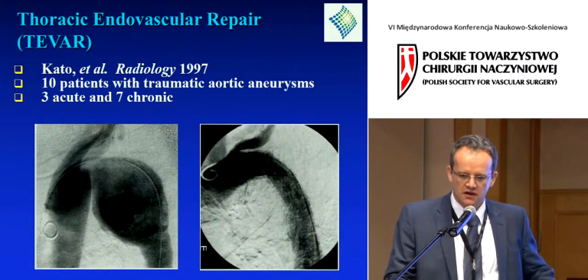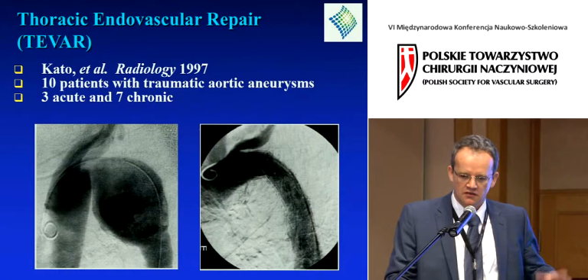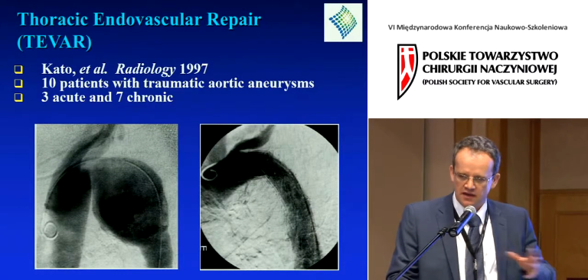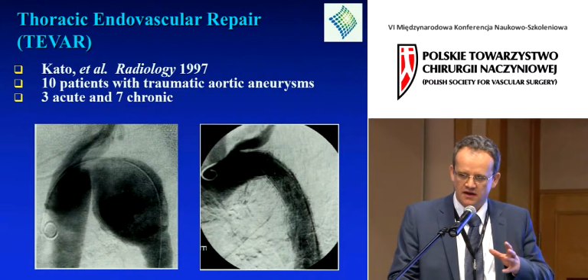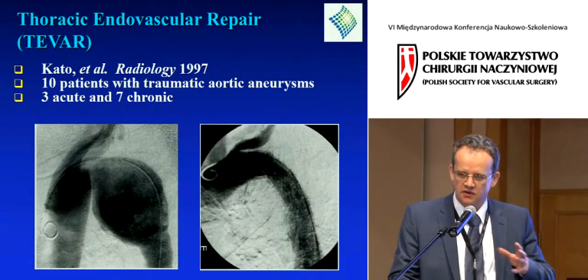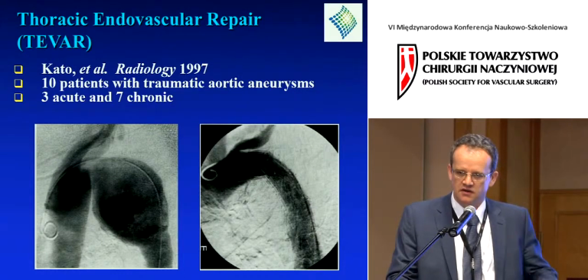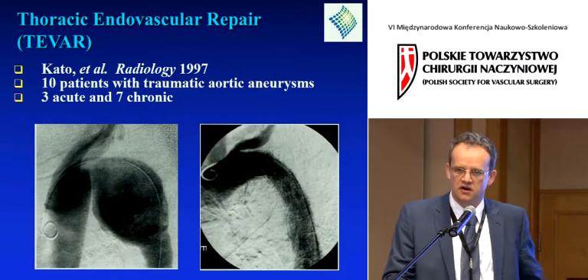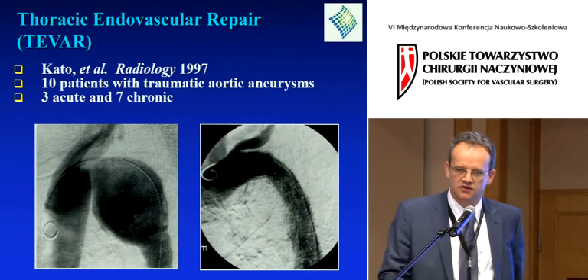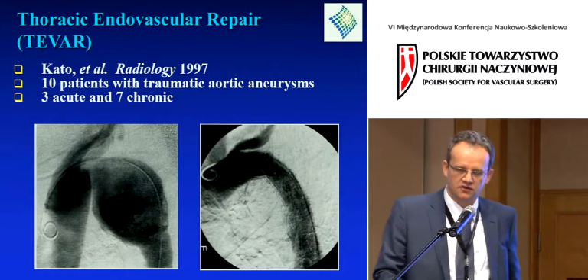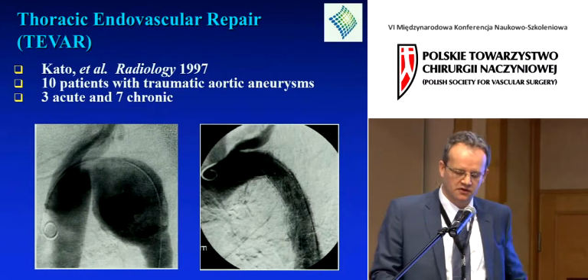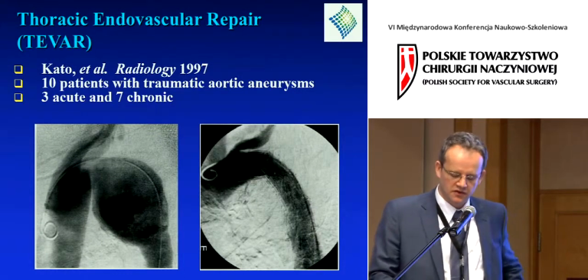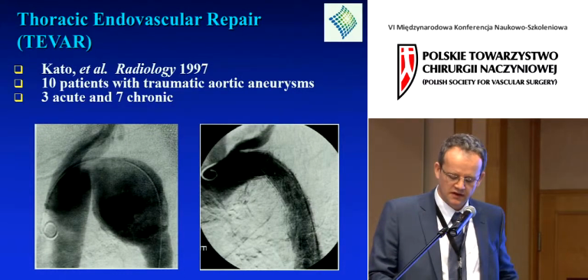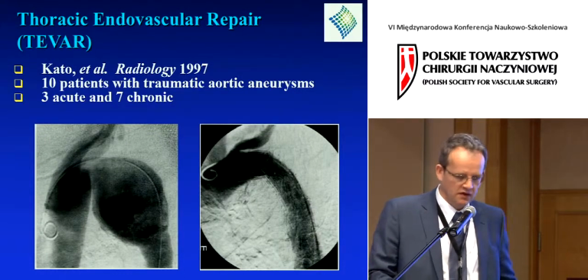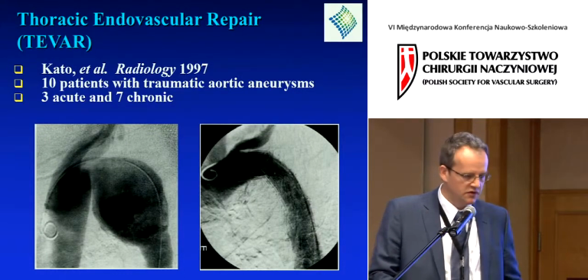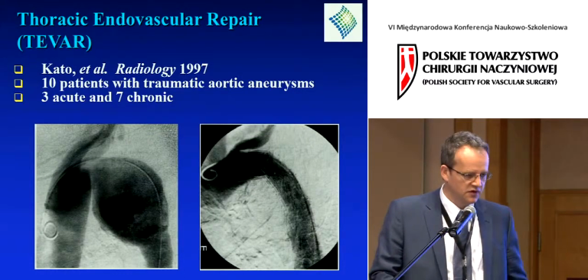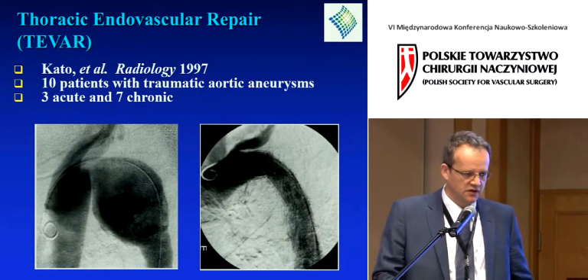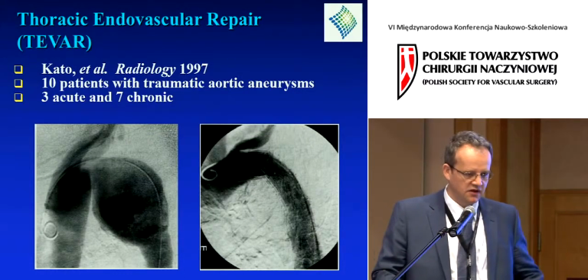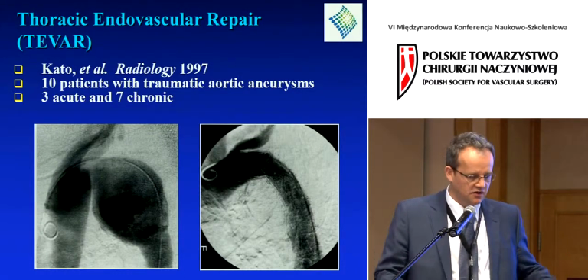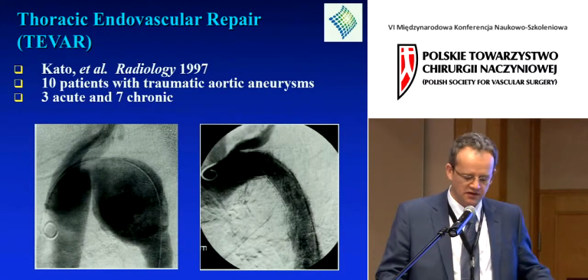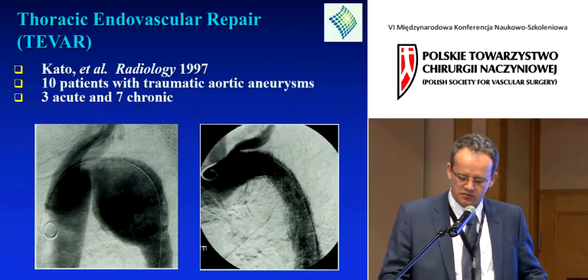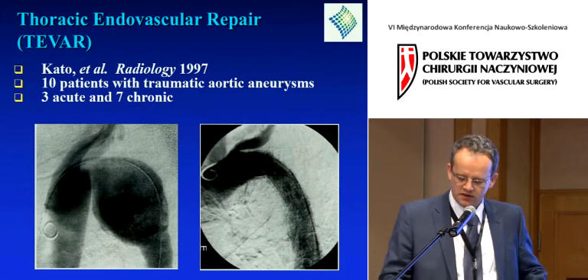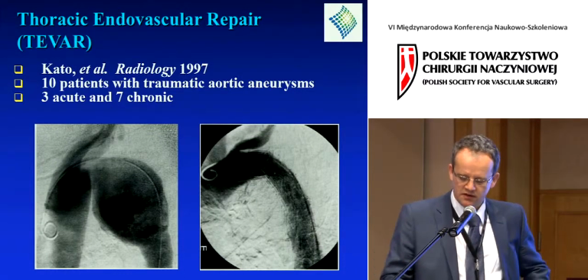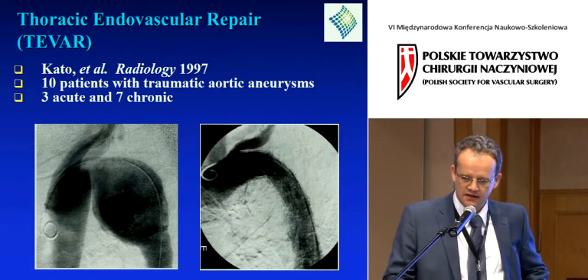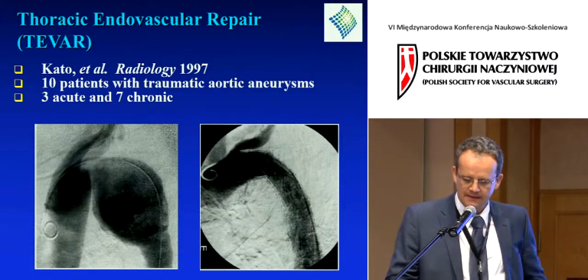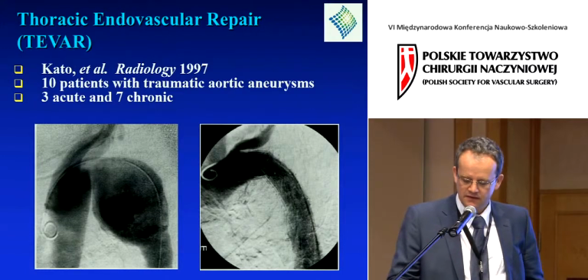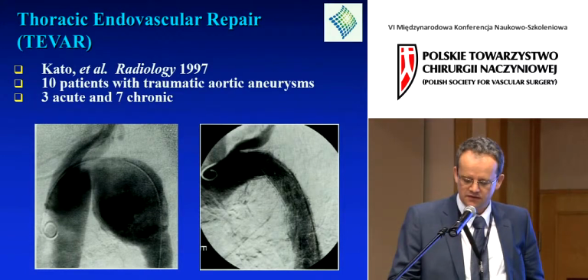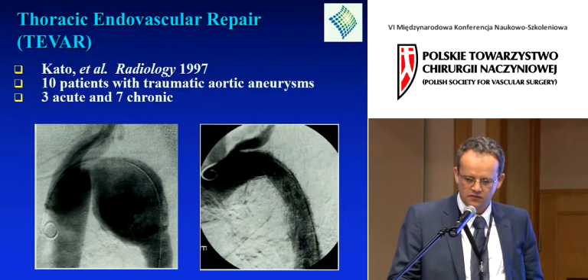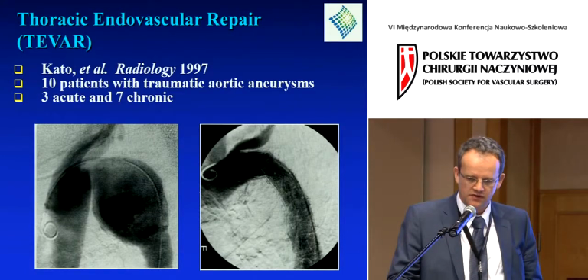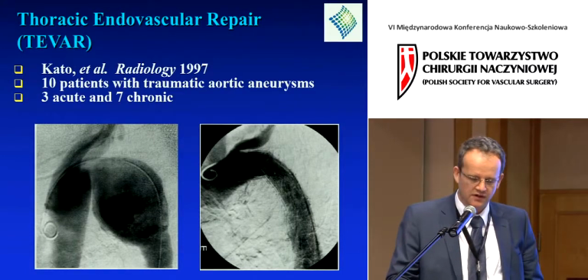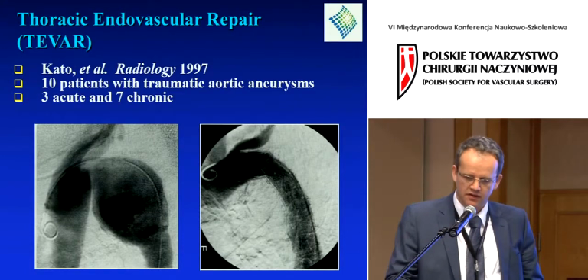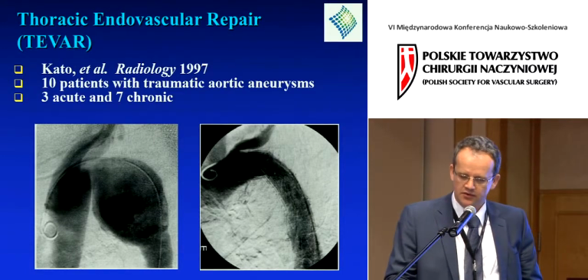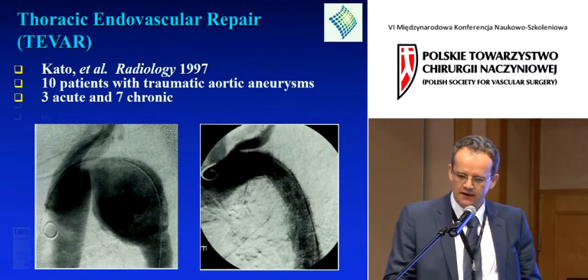From that time on, the technology has certainly evolved, the indications have been broadened, and this is really standard therapy right now.